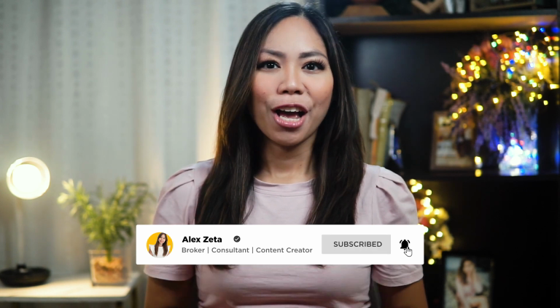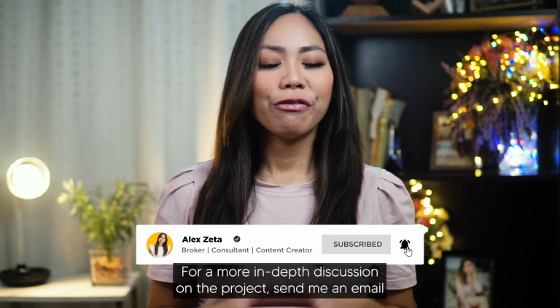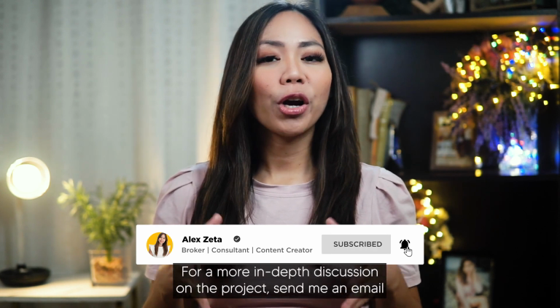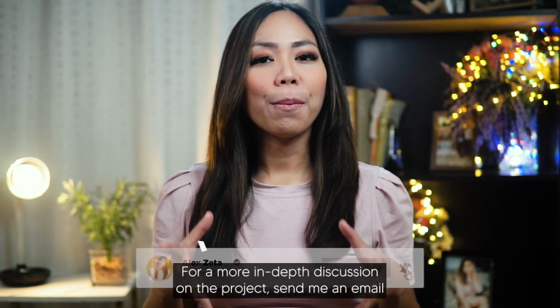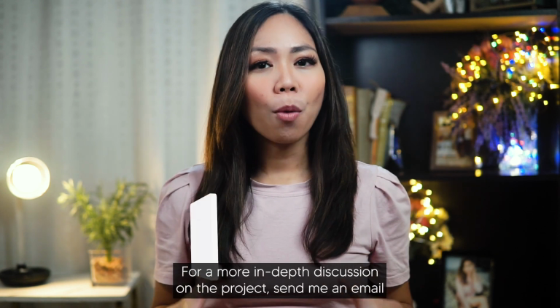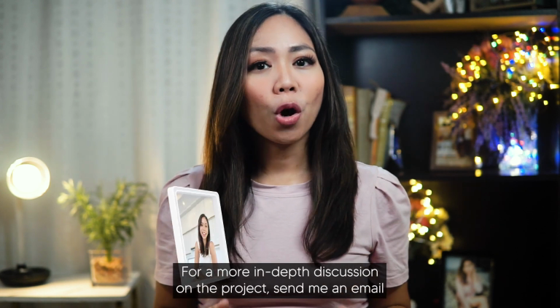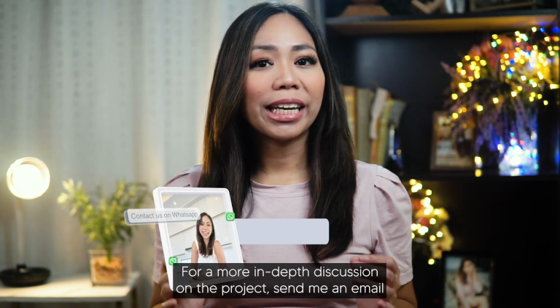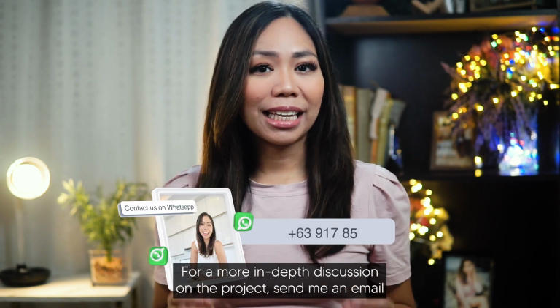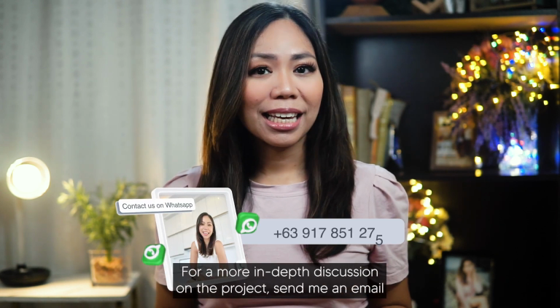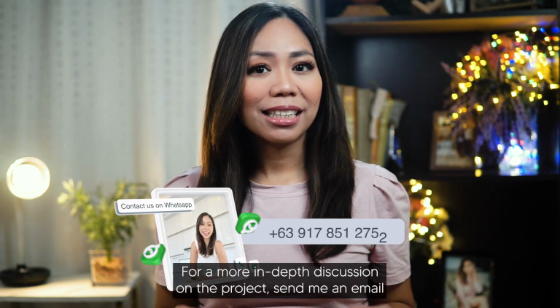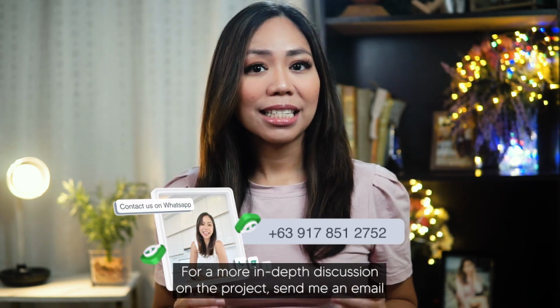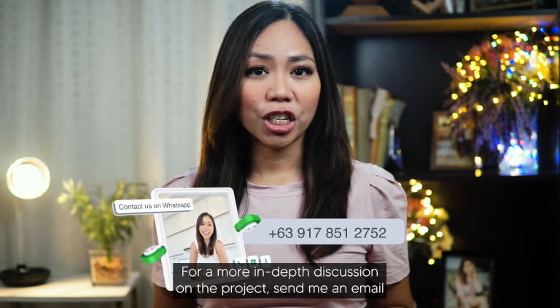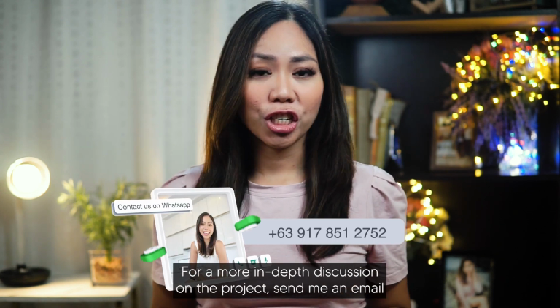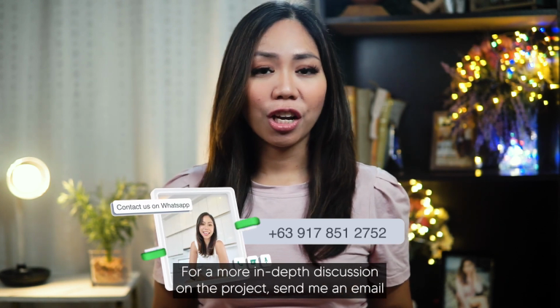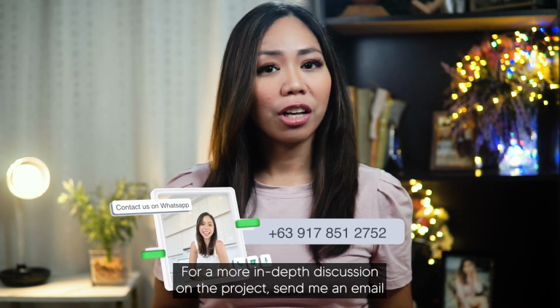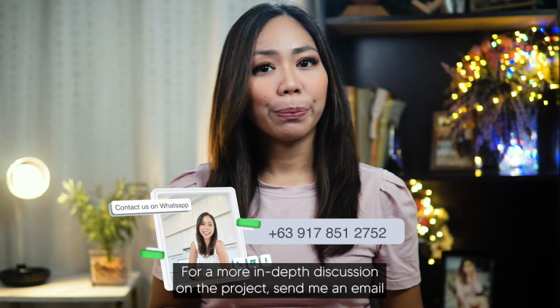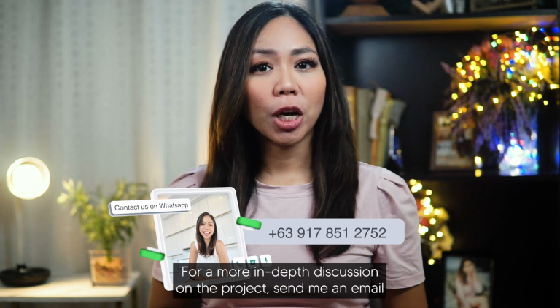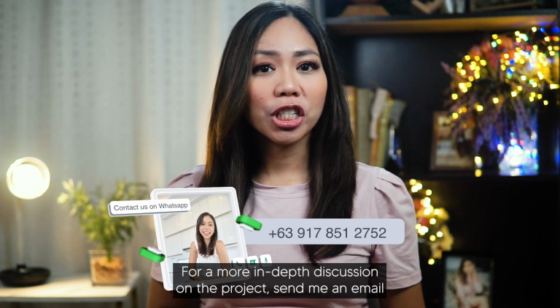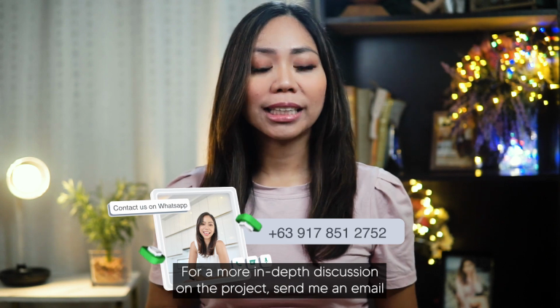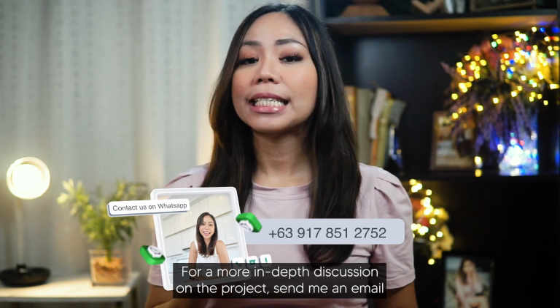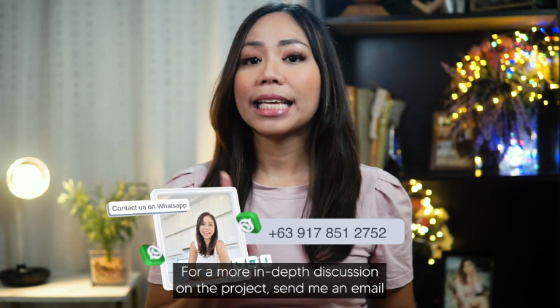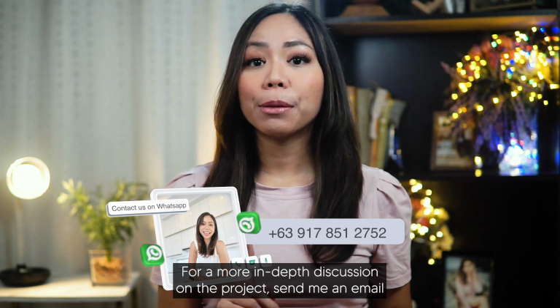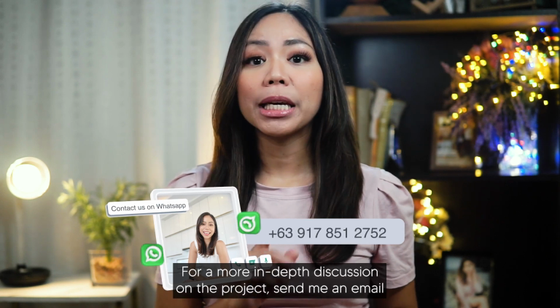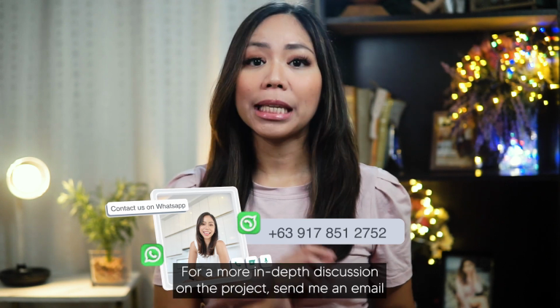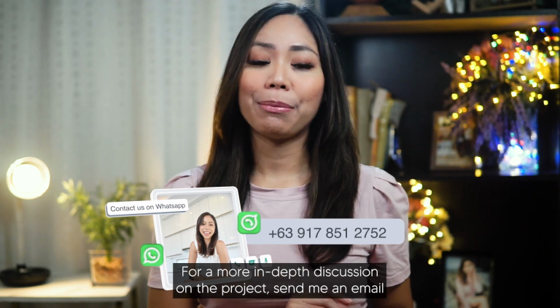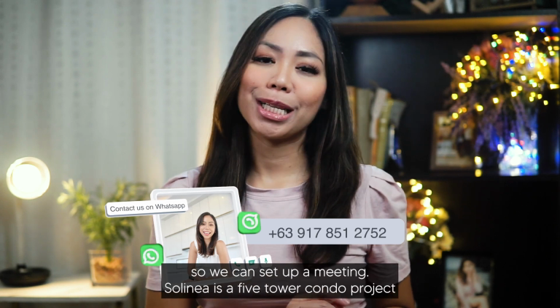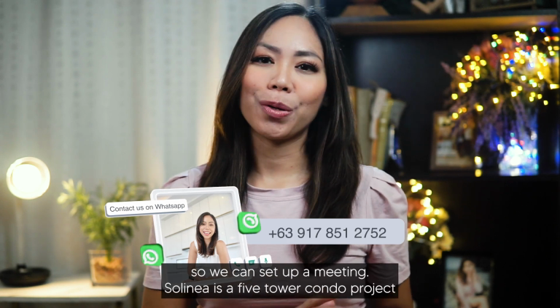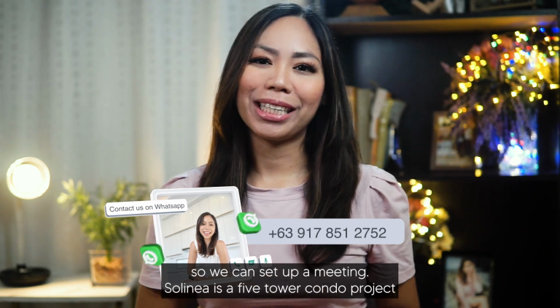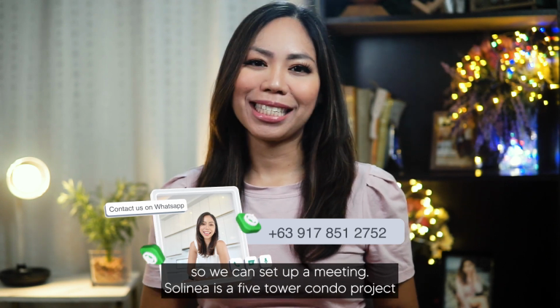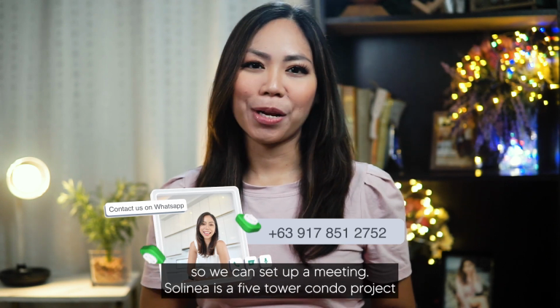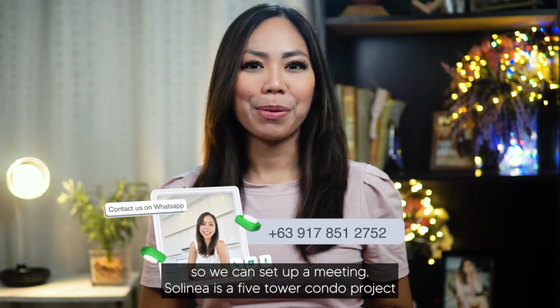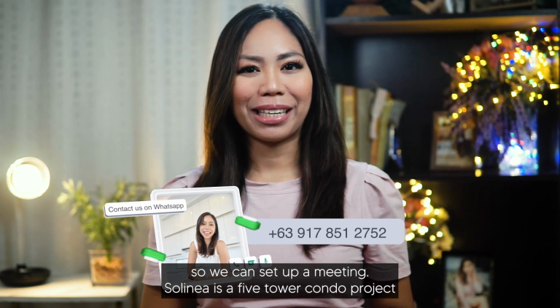For a more in-depth discussion on the project, send me an email so we can set up a meeting.